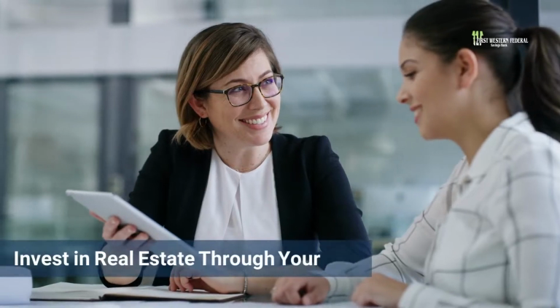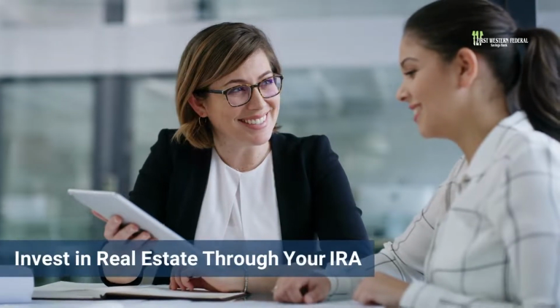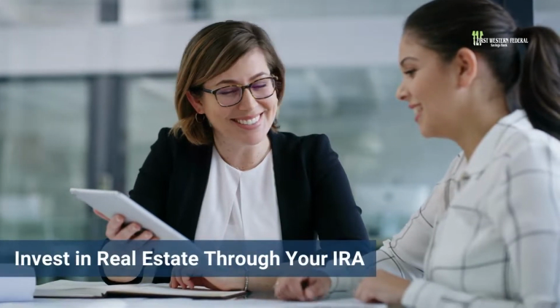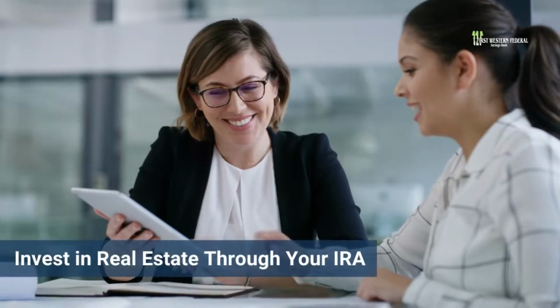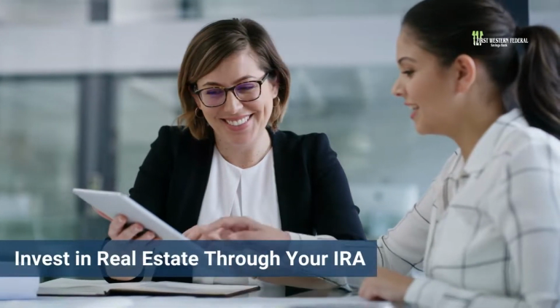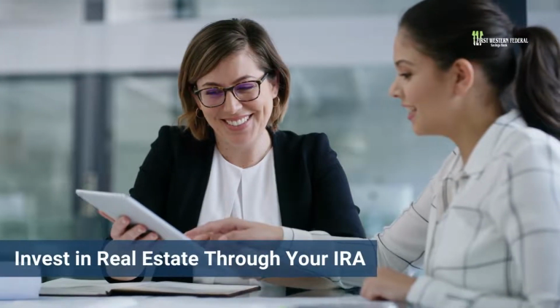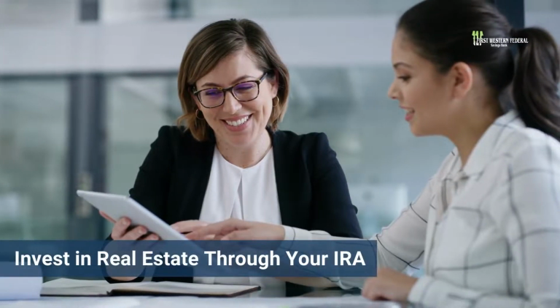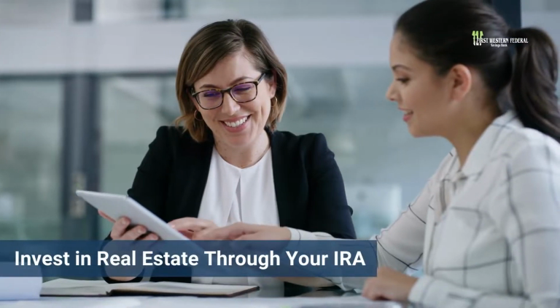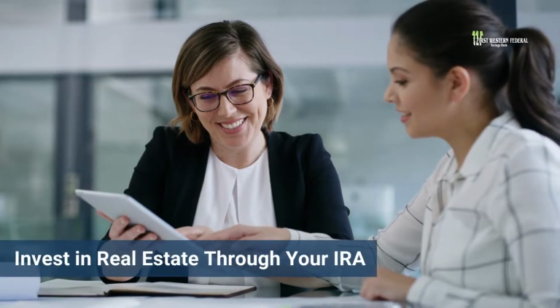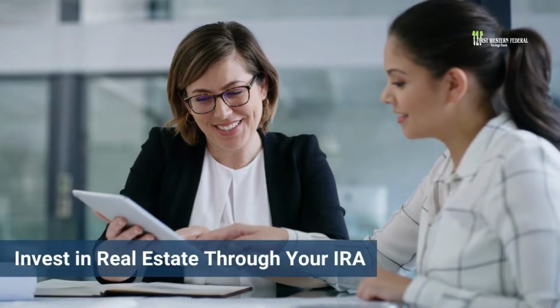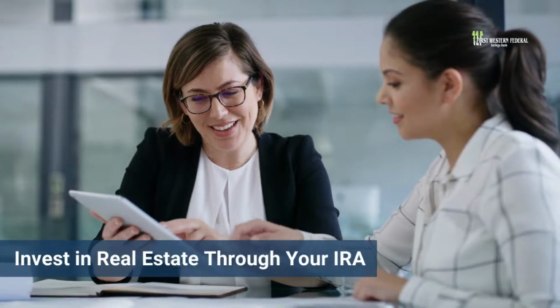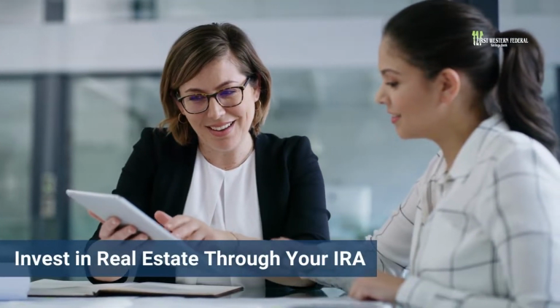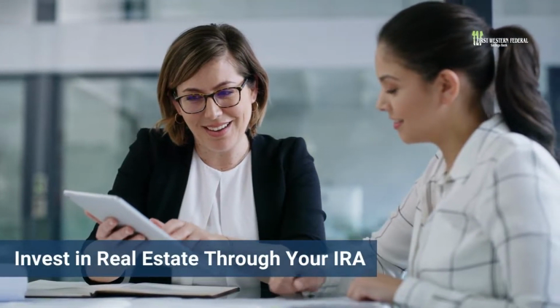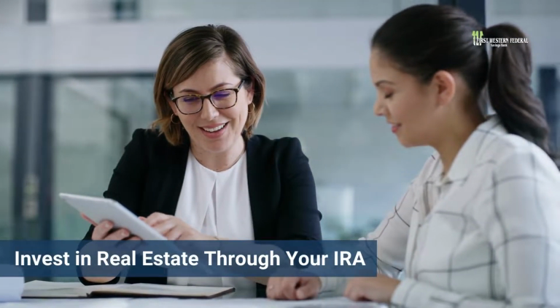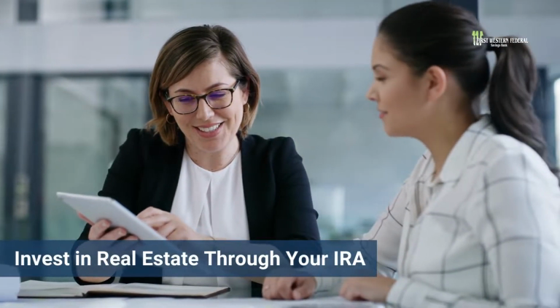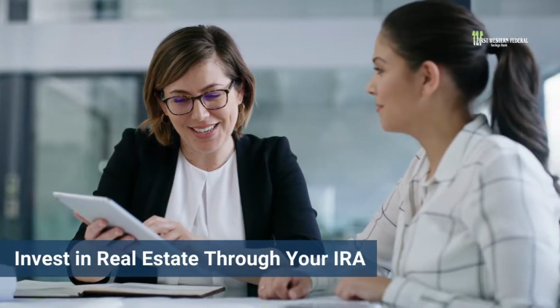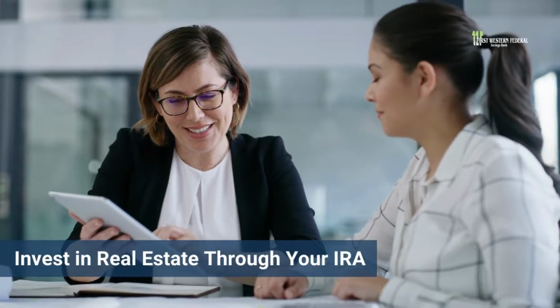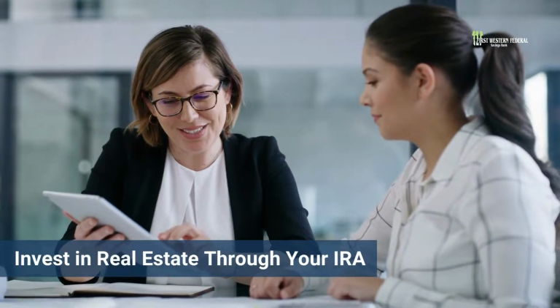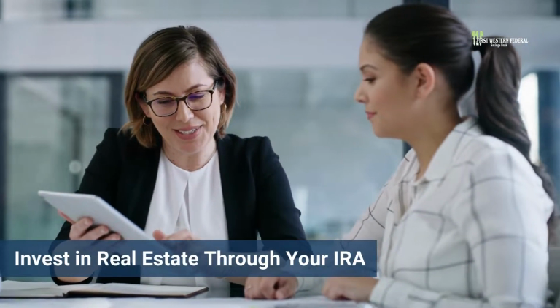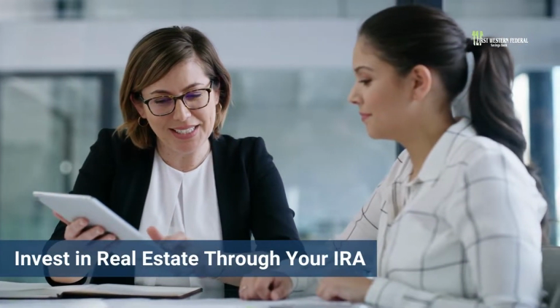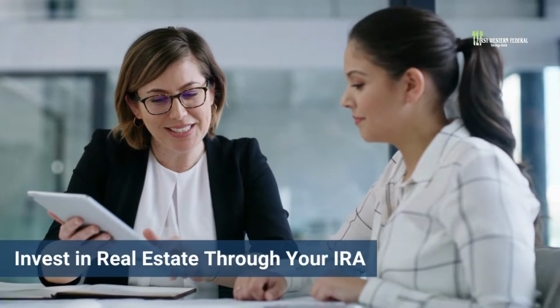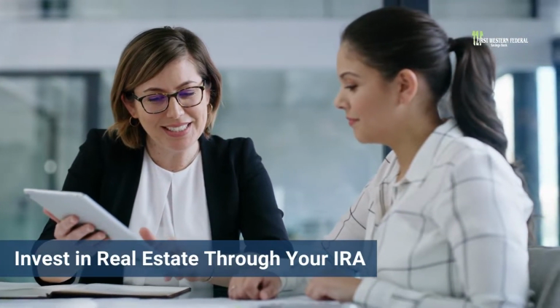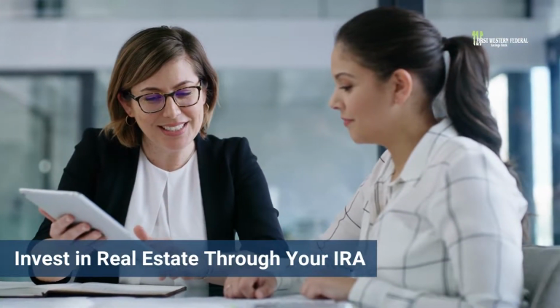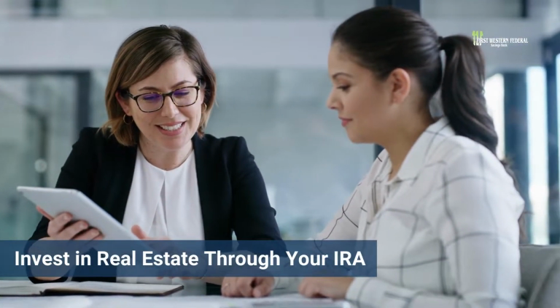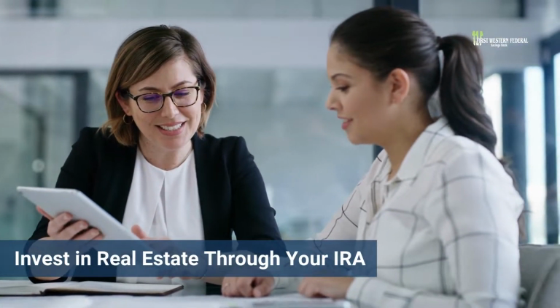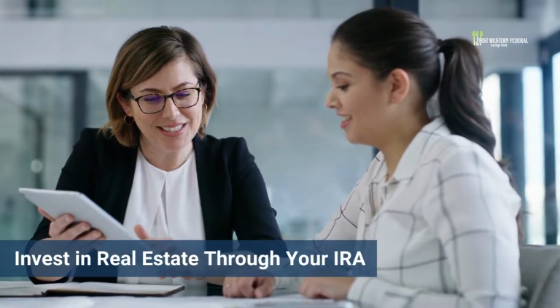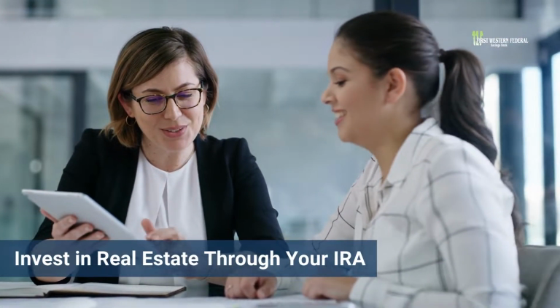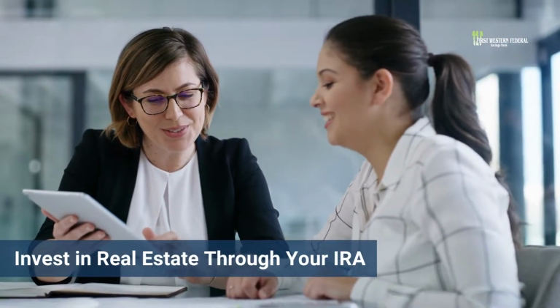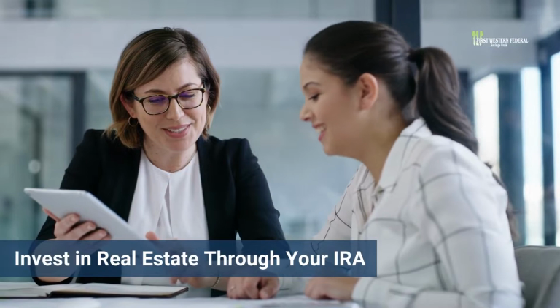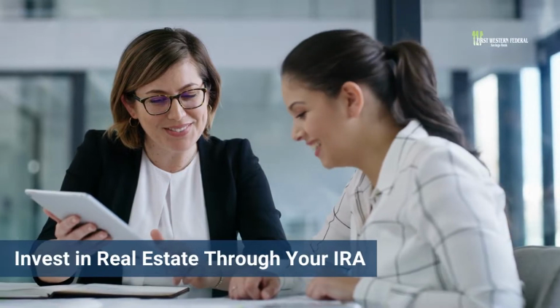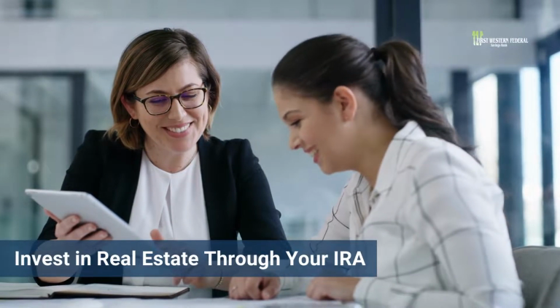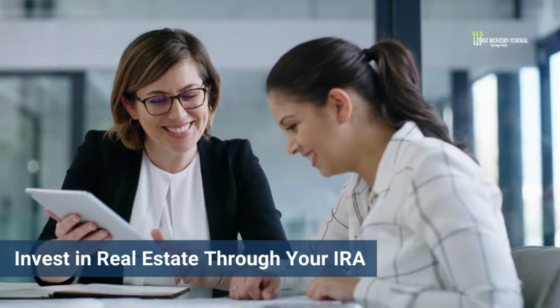If you are looking for new investment opportunities, consider investing in real estate through your IRA.